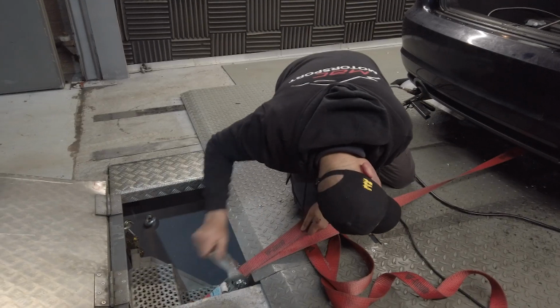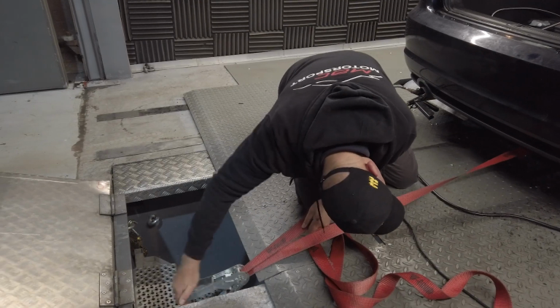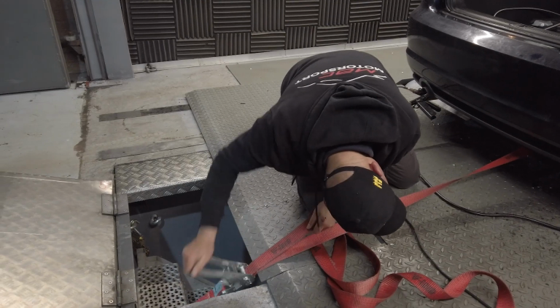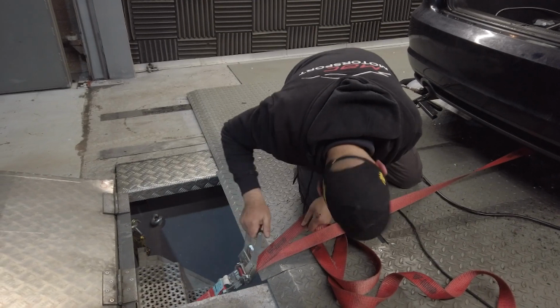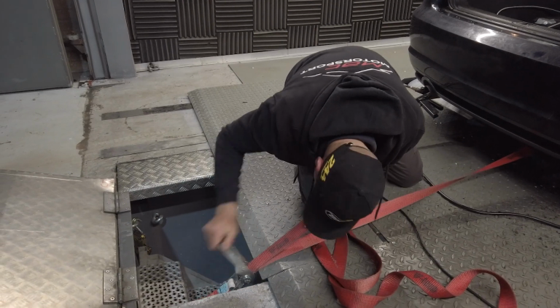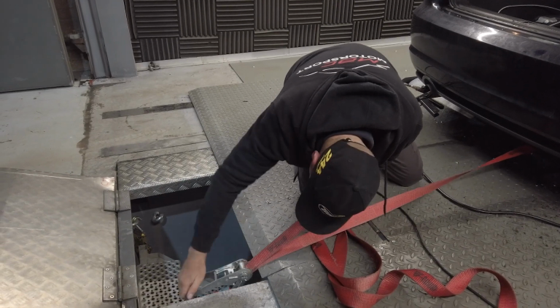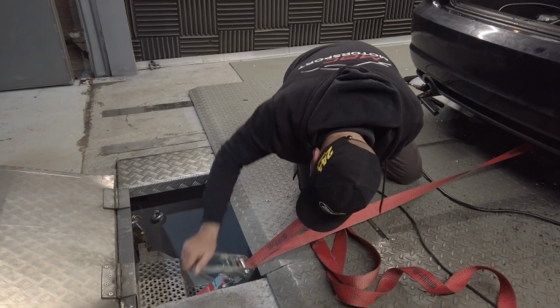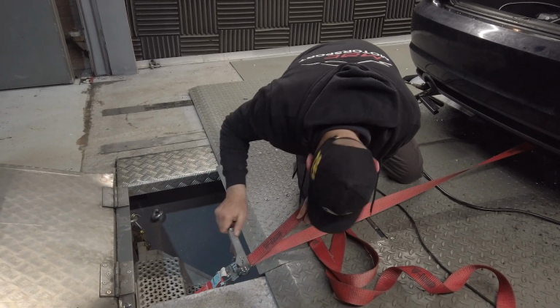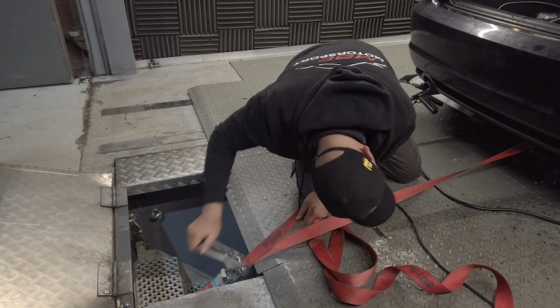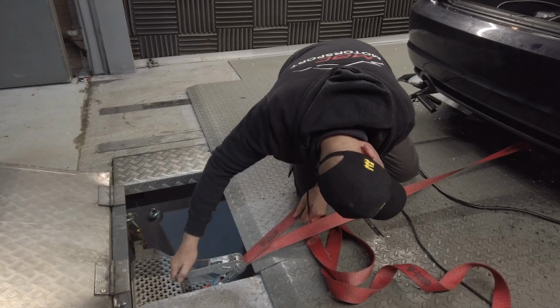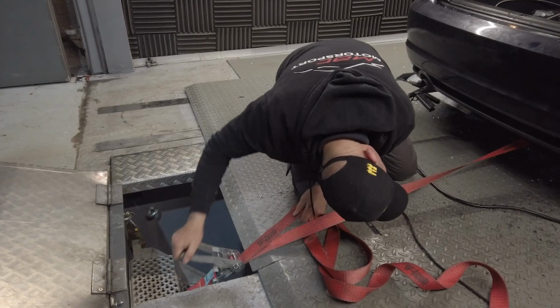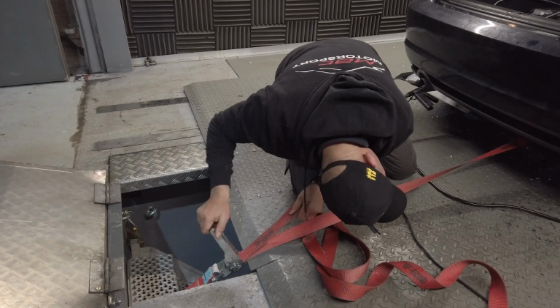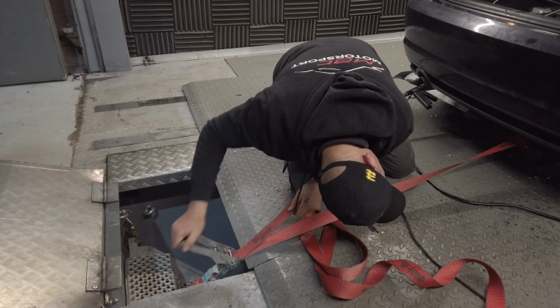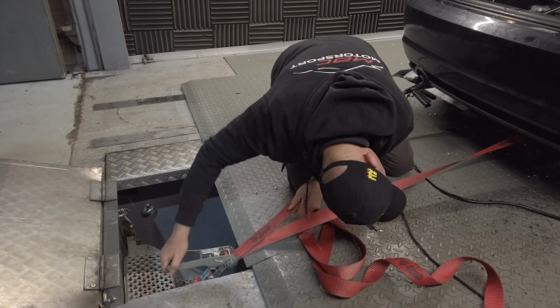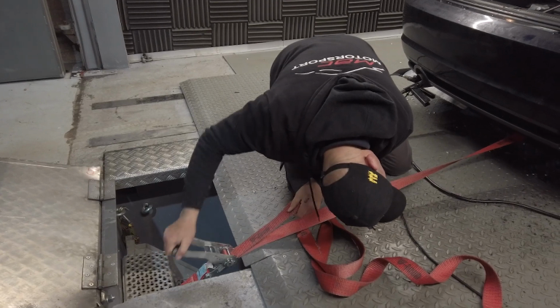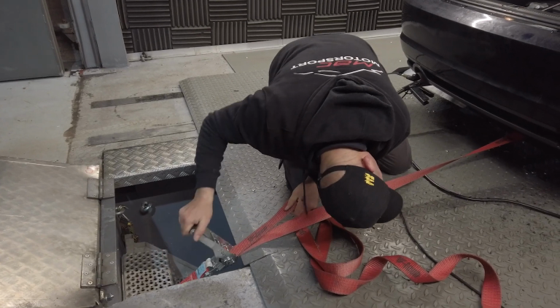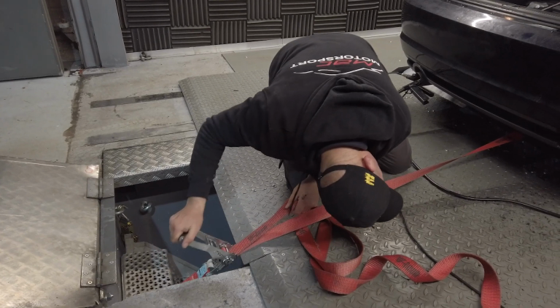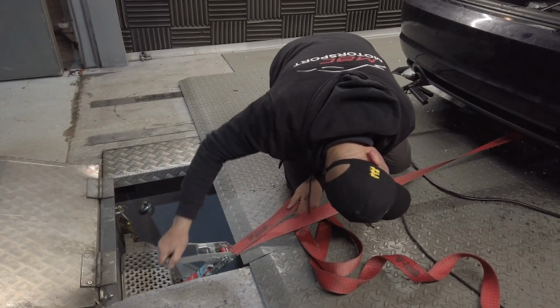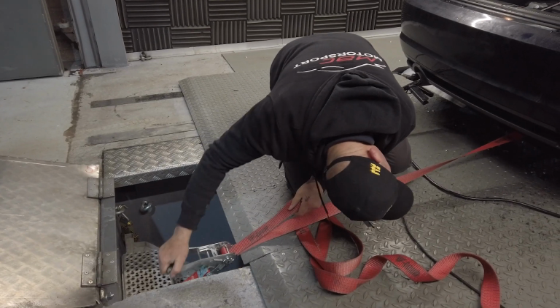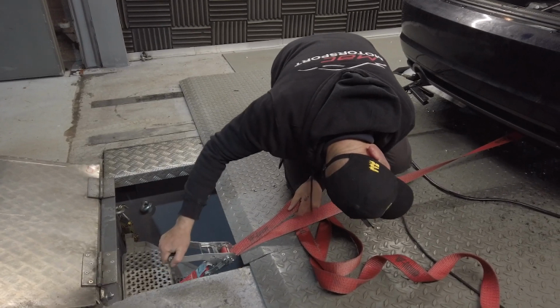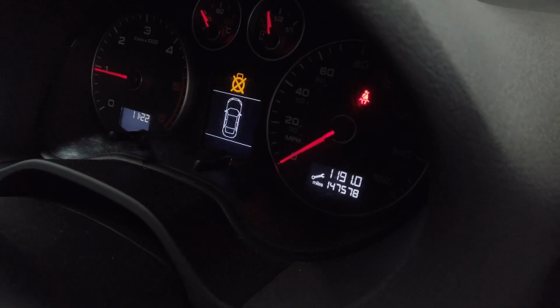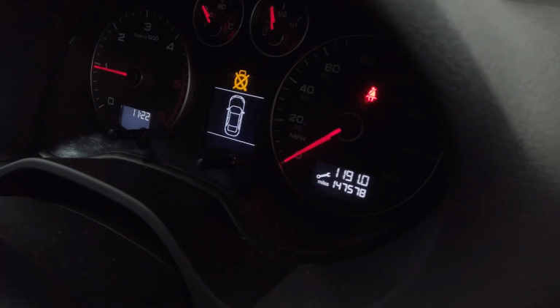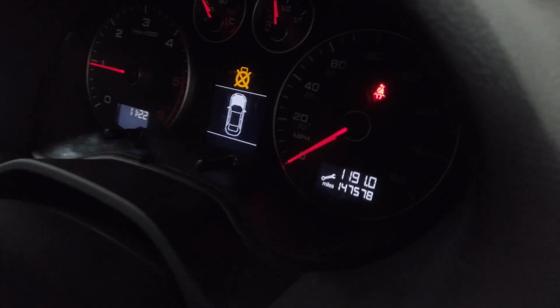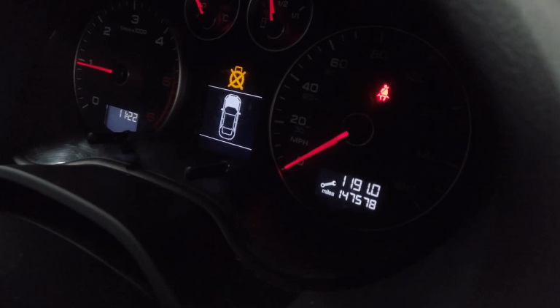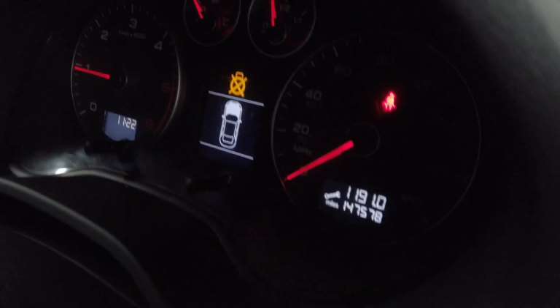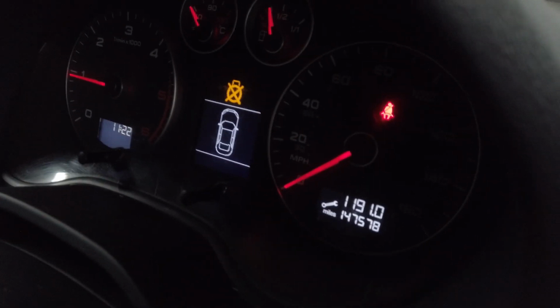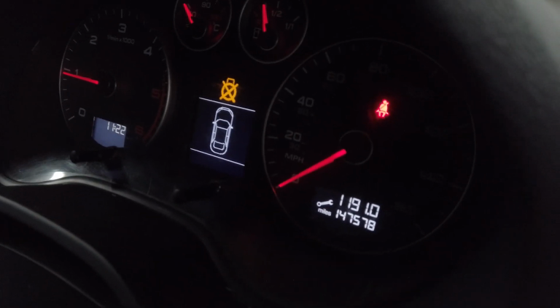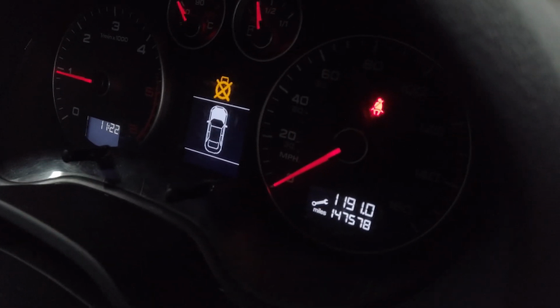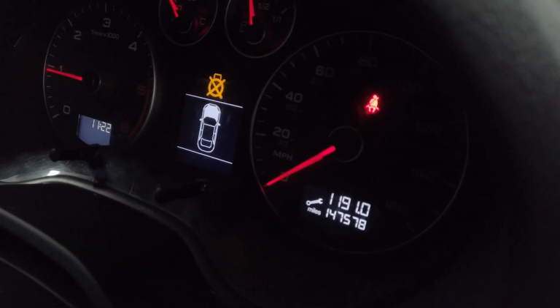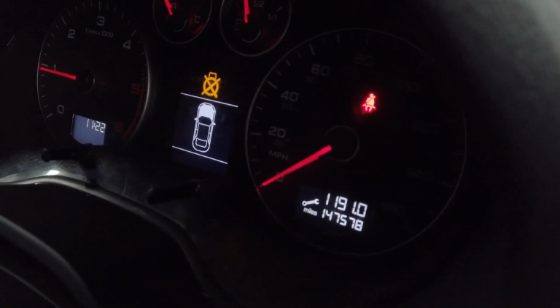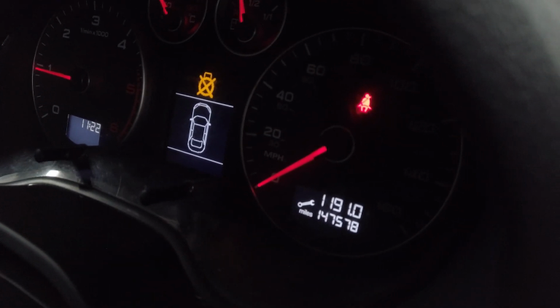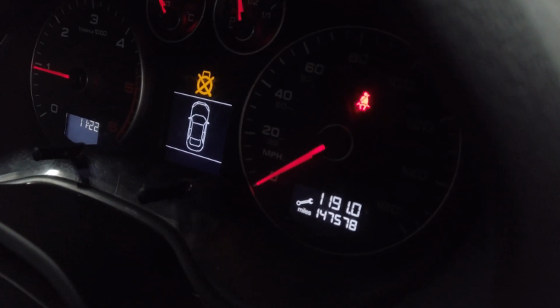This vehicle has a full service history and has therefore had regular oil changes. Let's see what we start off with.